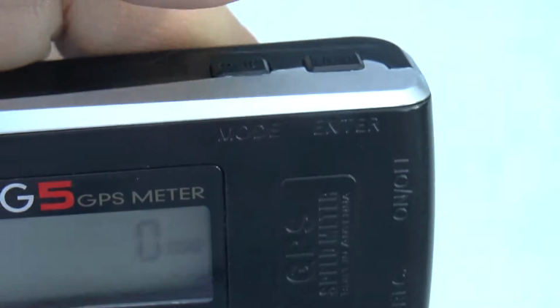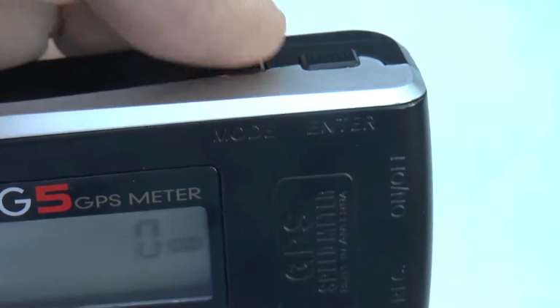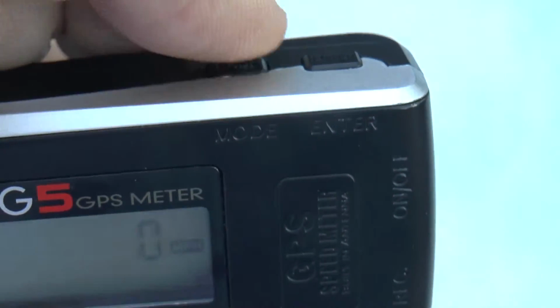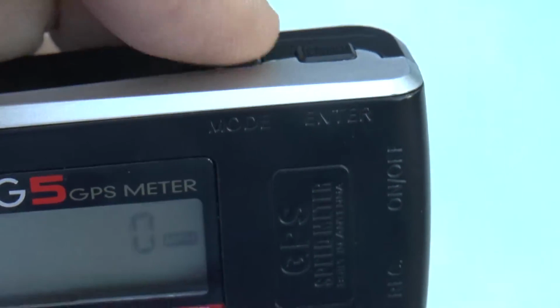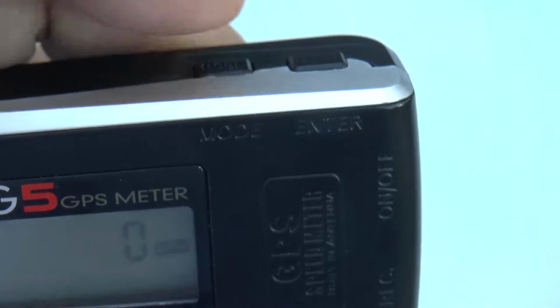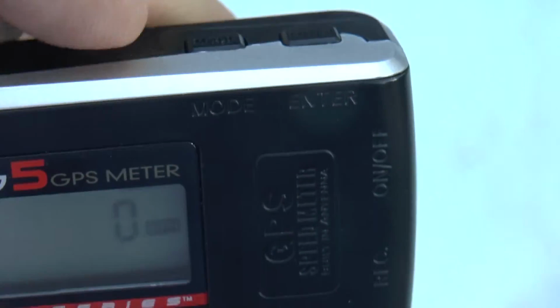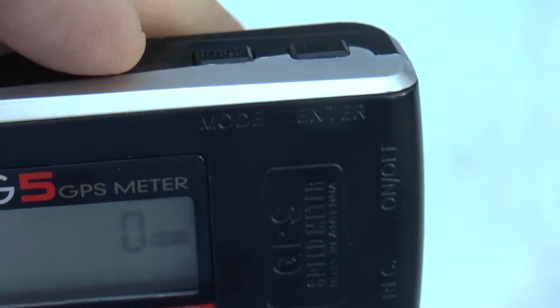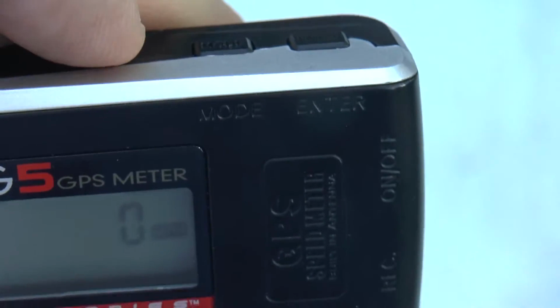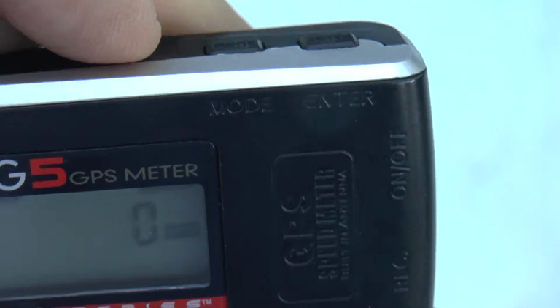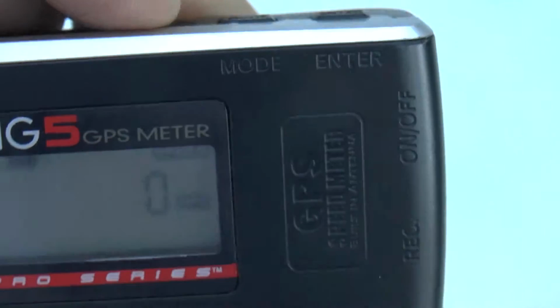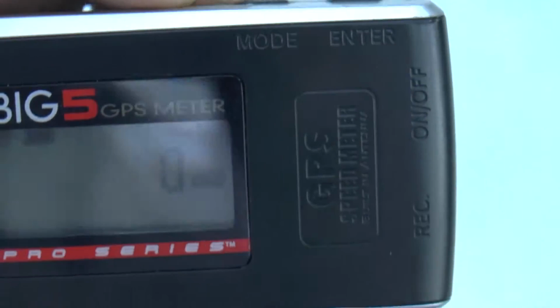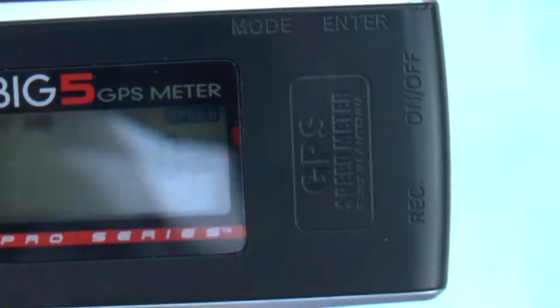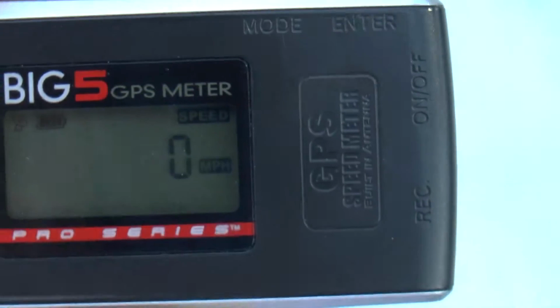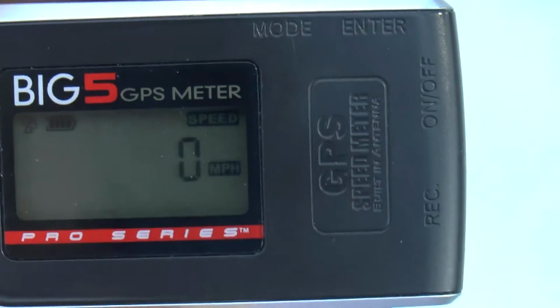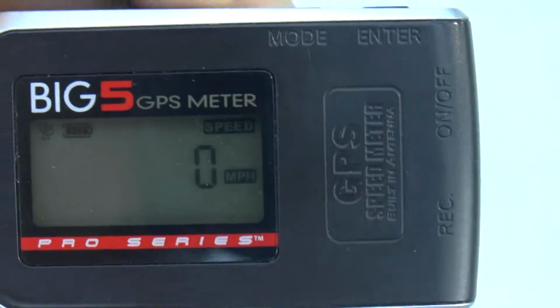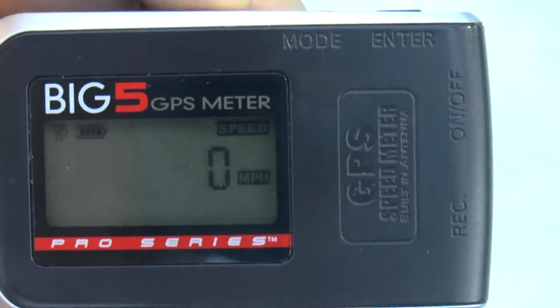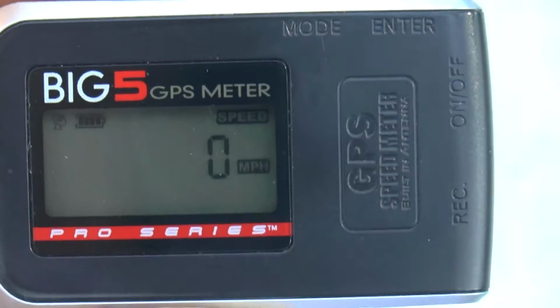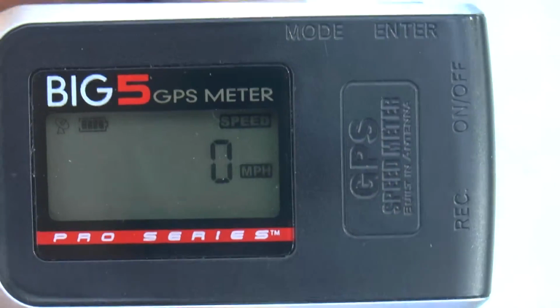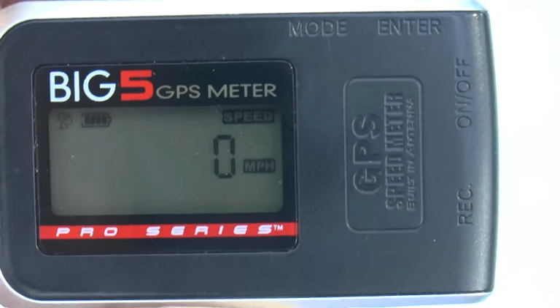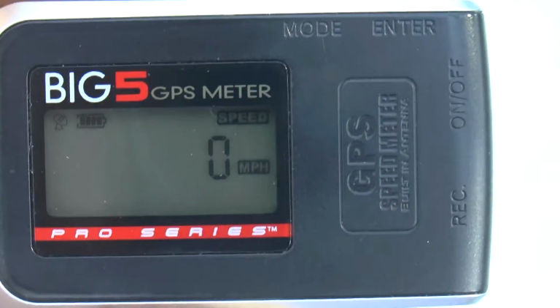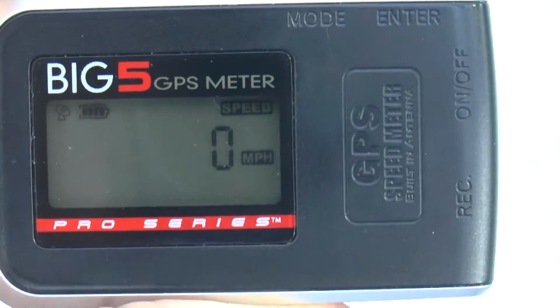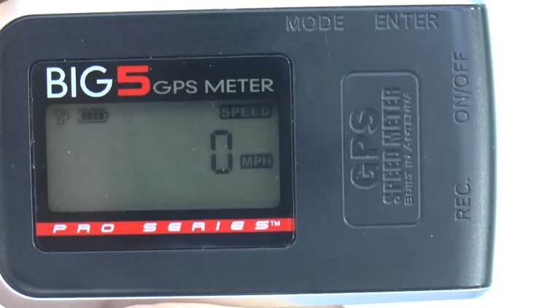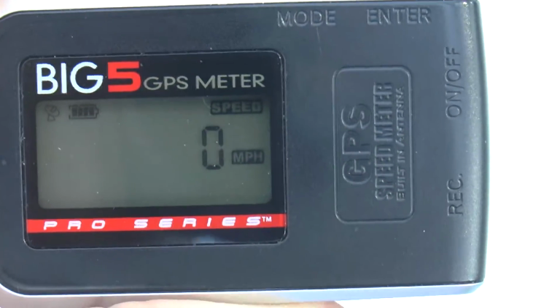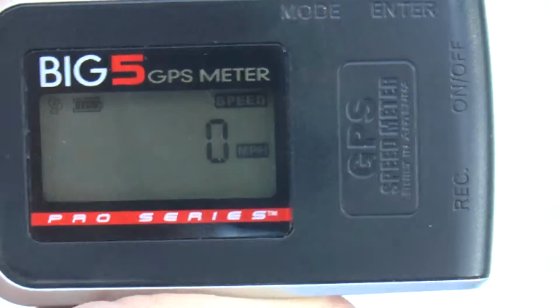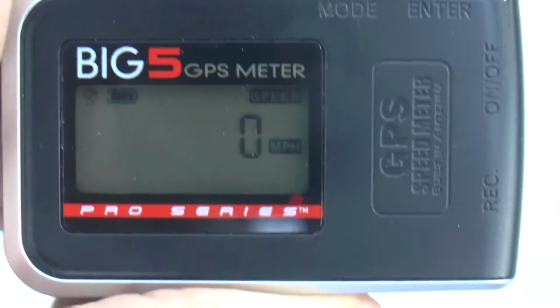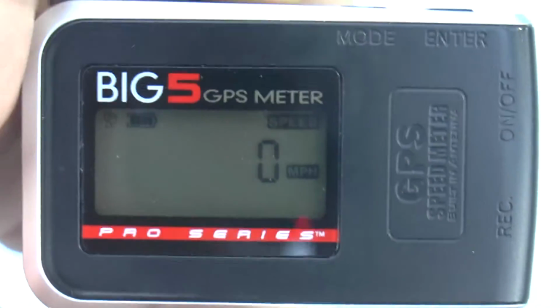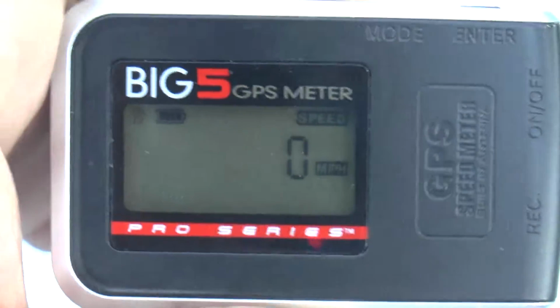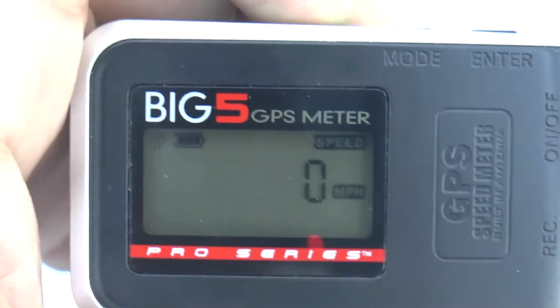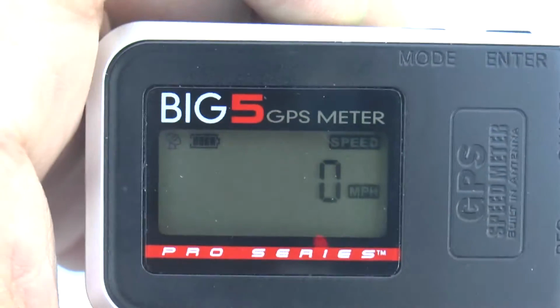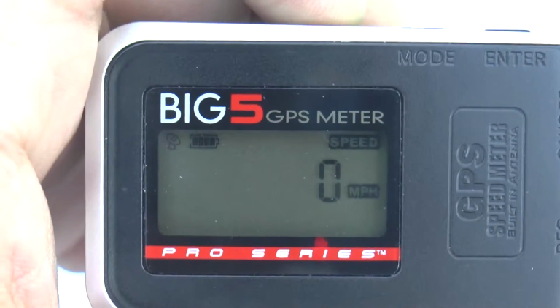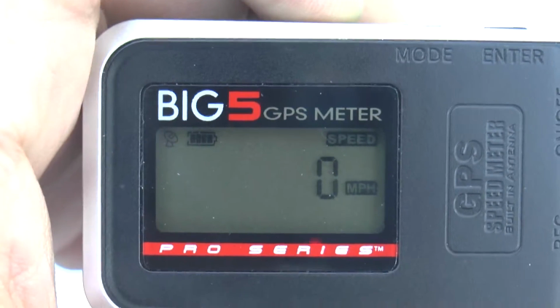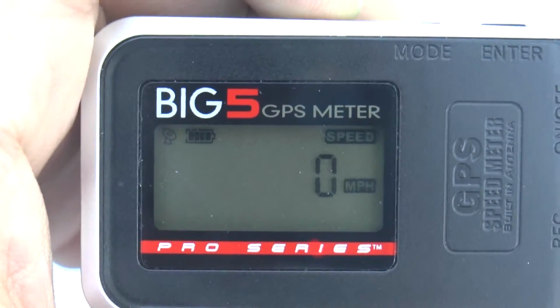By going through the mode button we can see all the readings available on our Big Five meter.